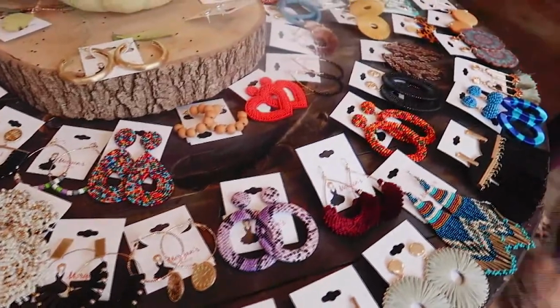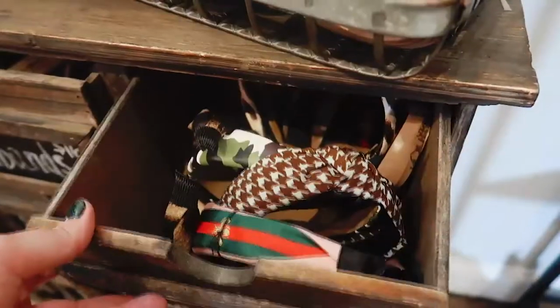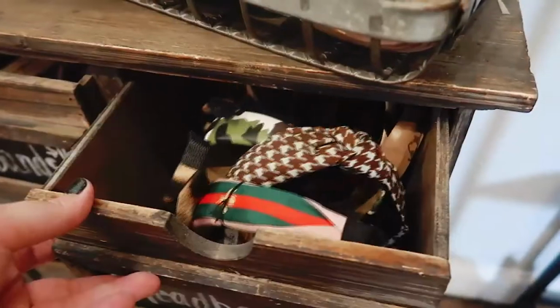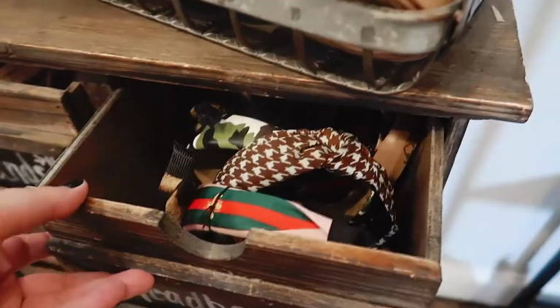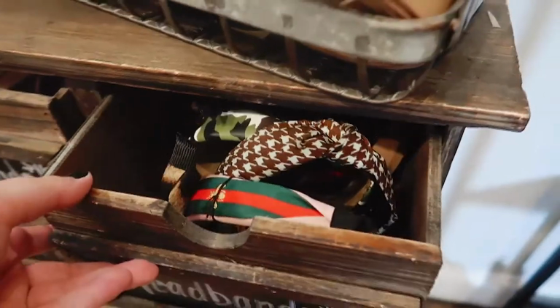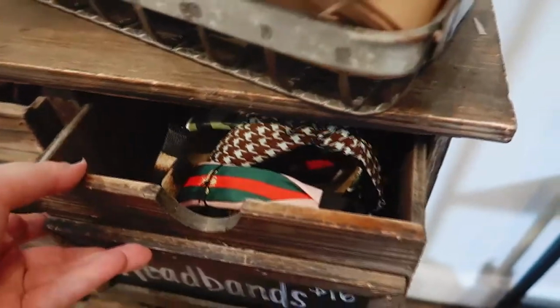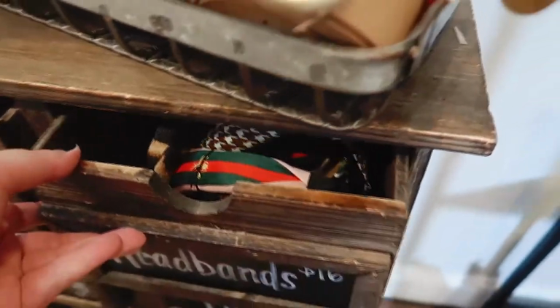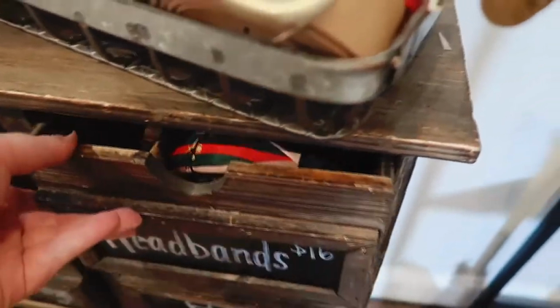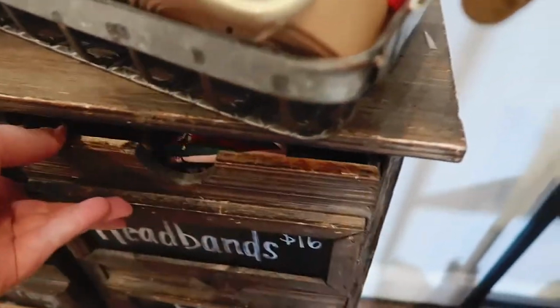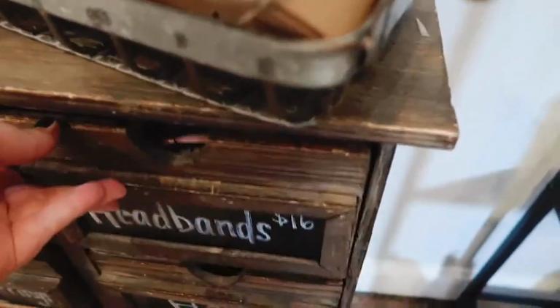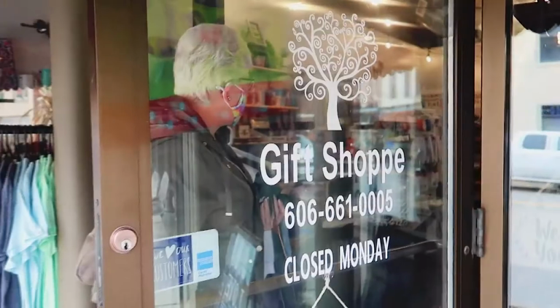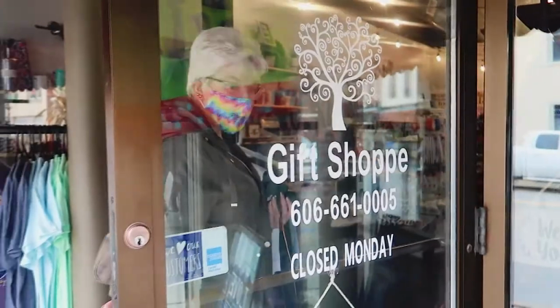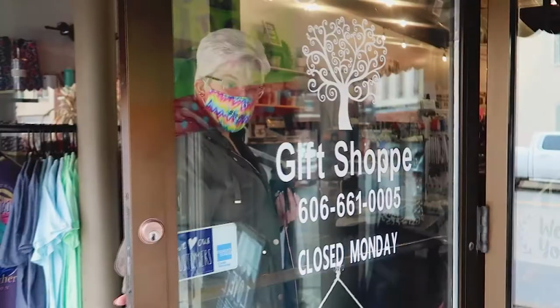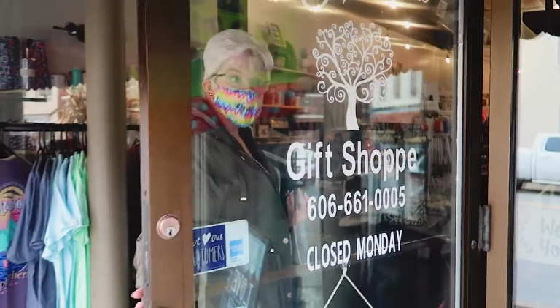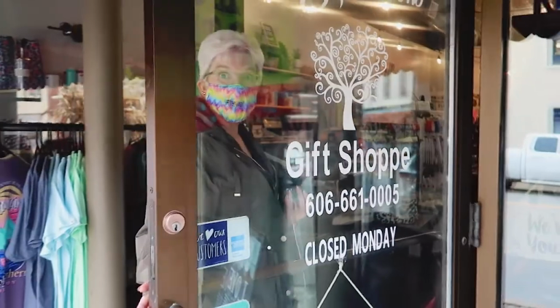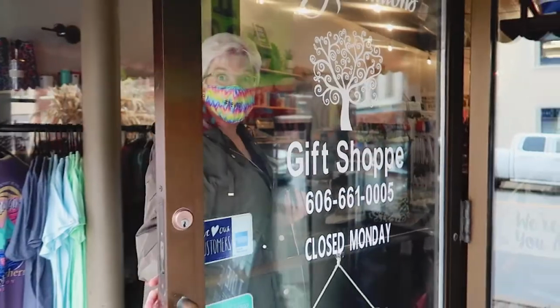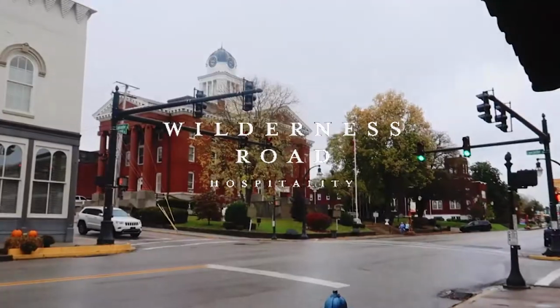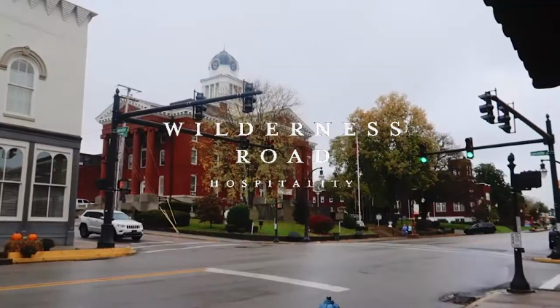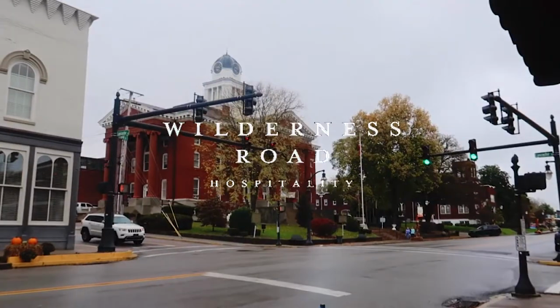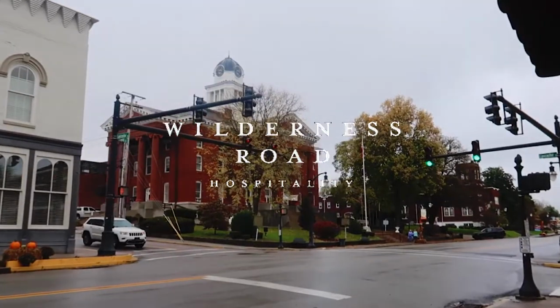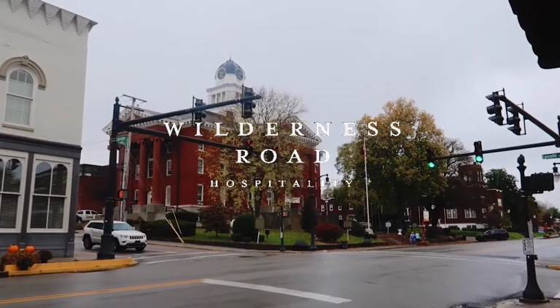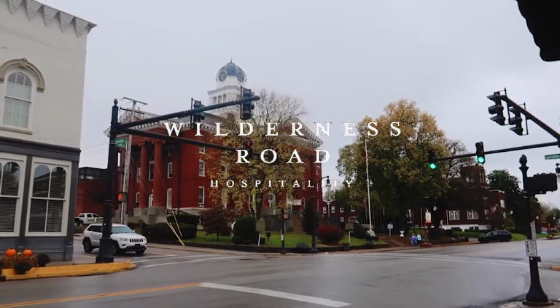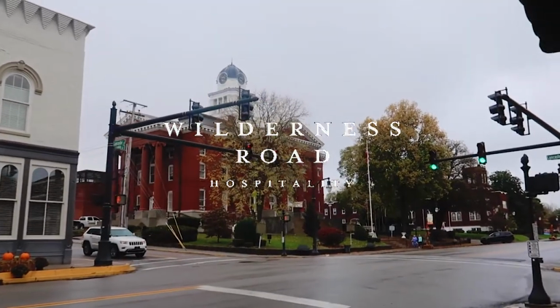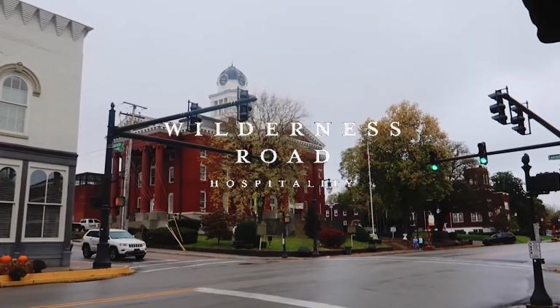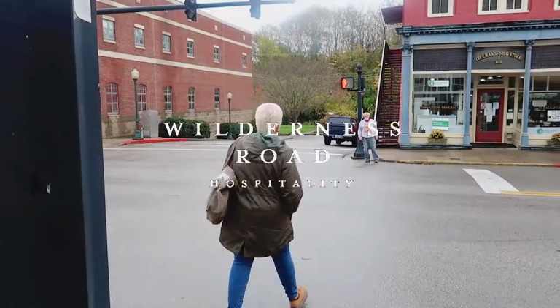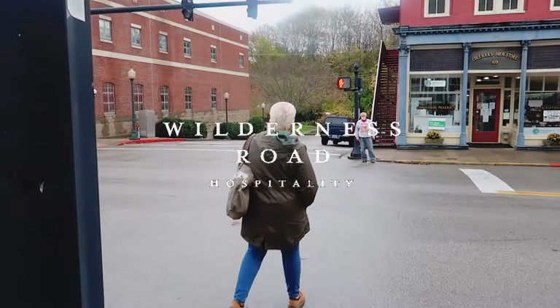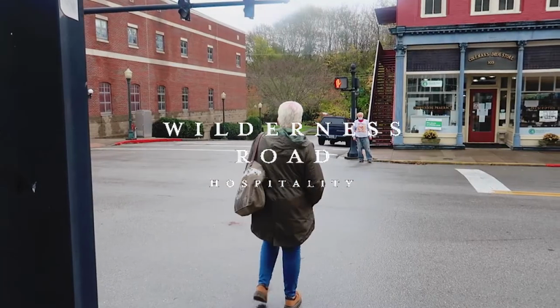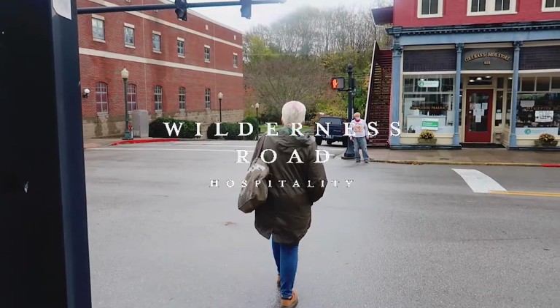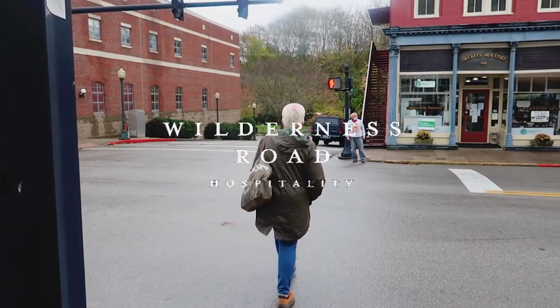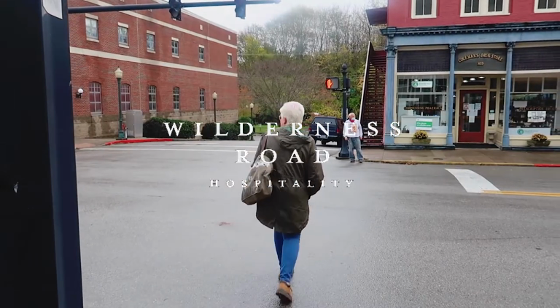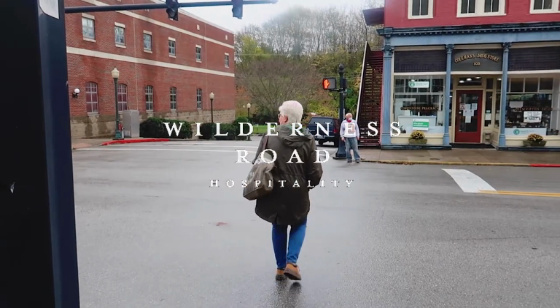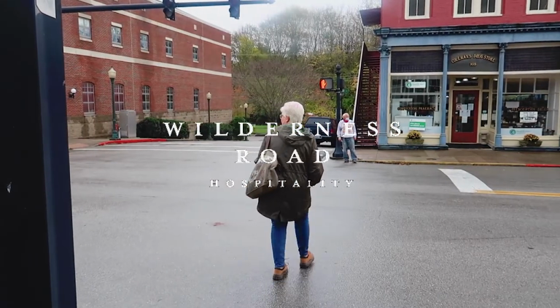If you want to see more videos like this, subscribe — it doesn't cost you anything to hit that button. And thank you to Wilderness Road Hospitality for sponsoring this trip.